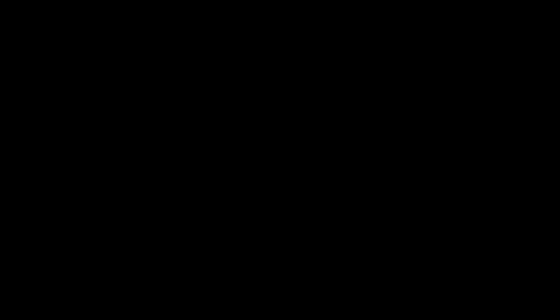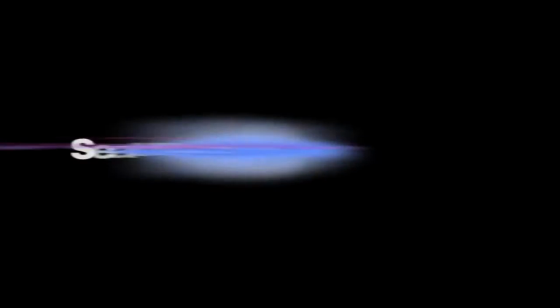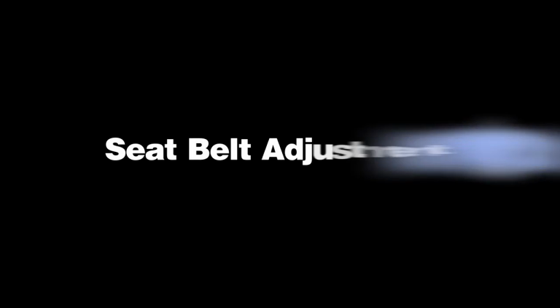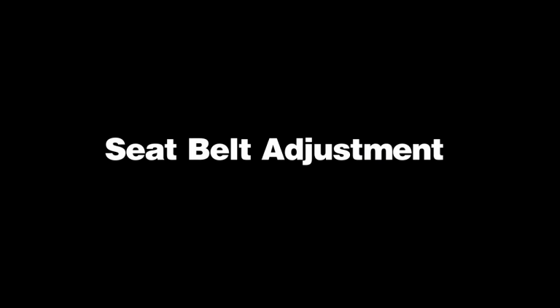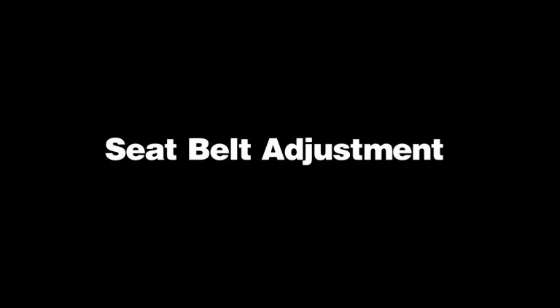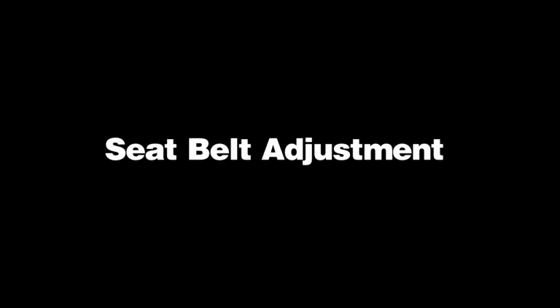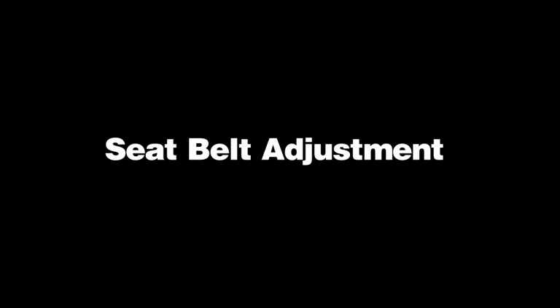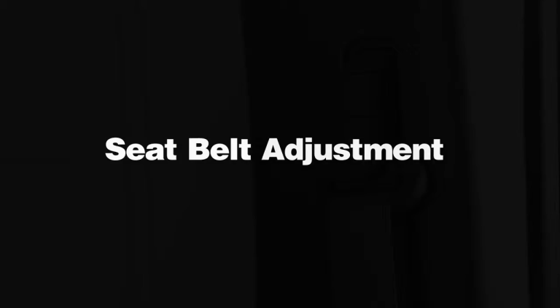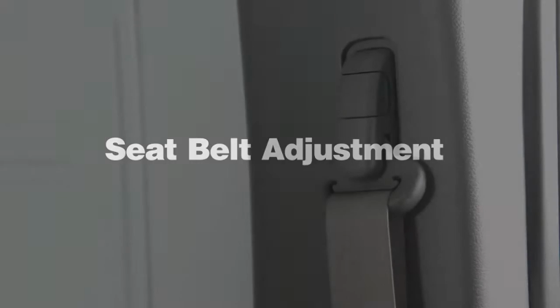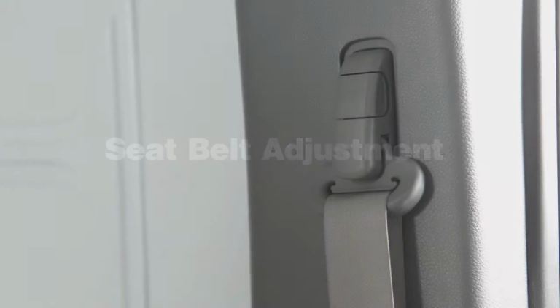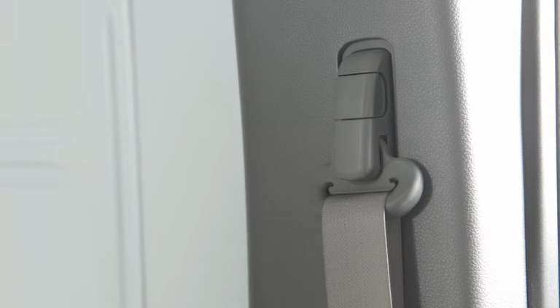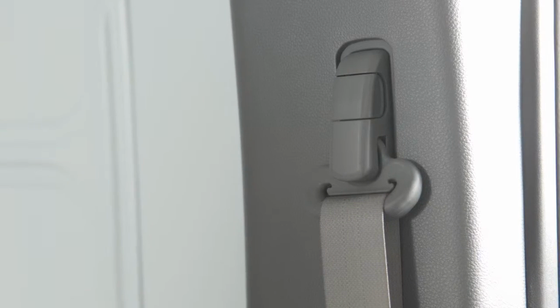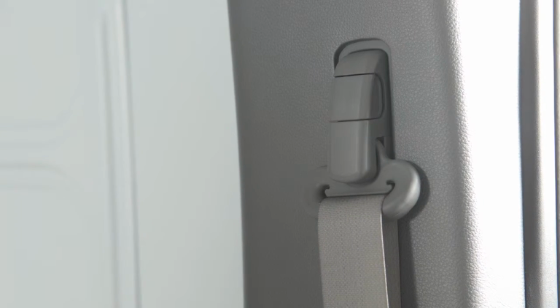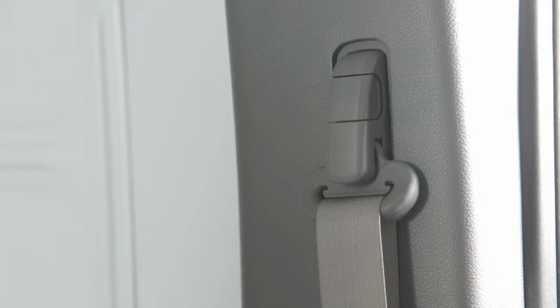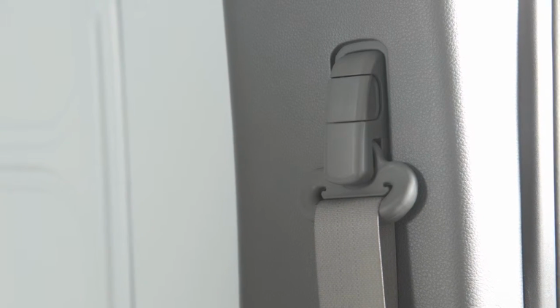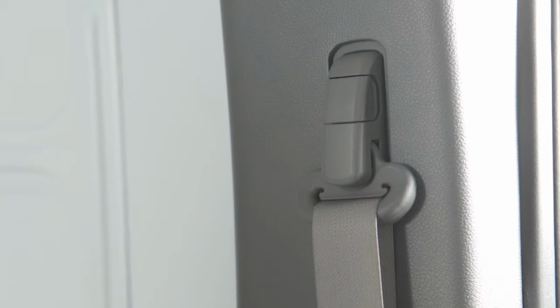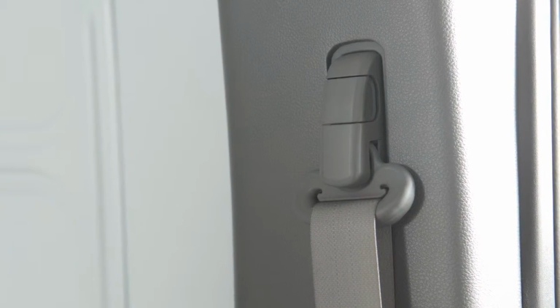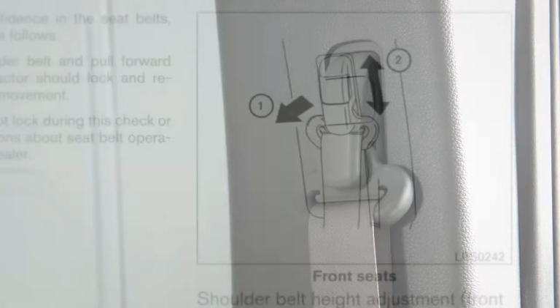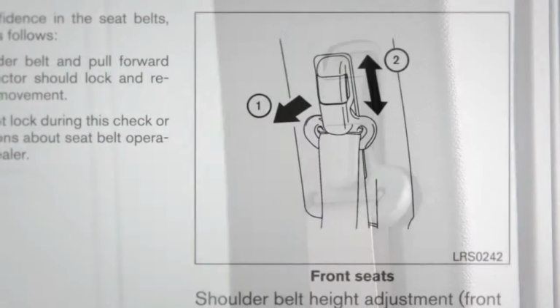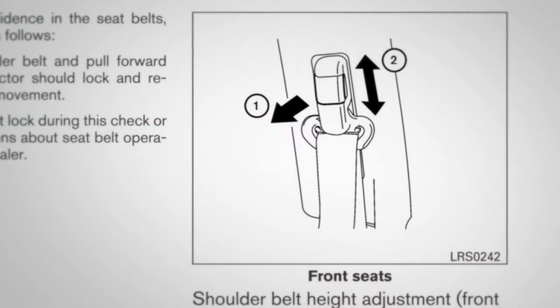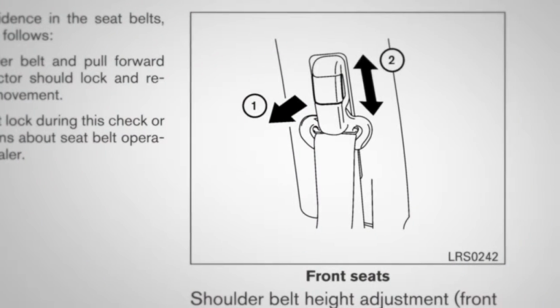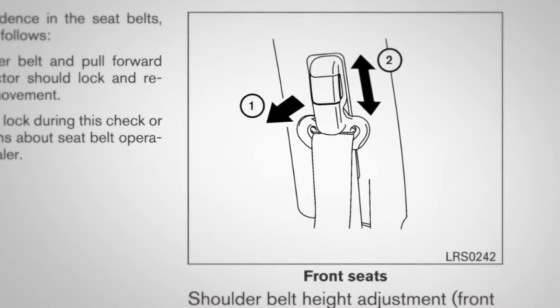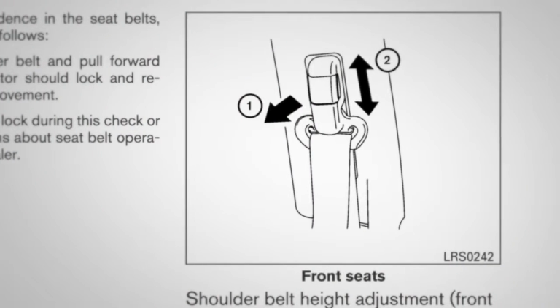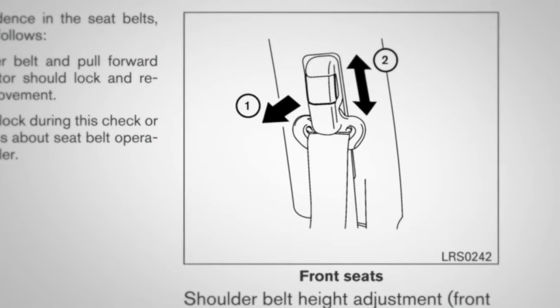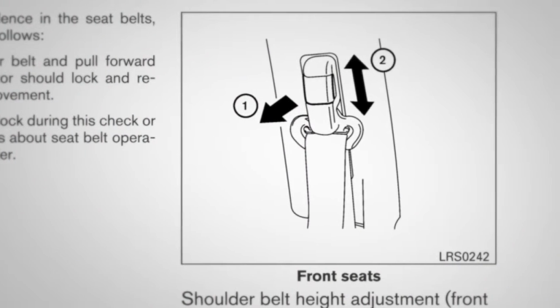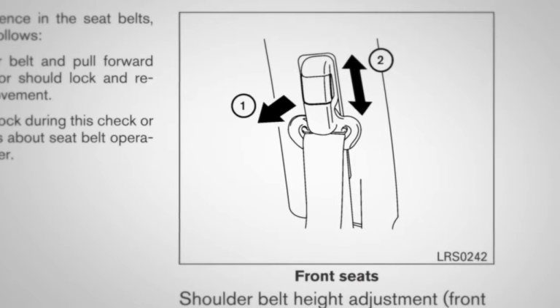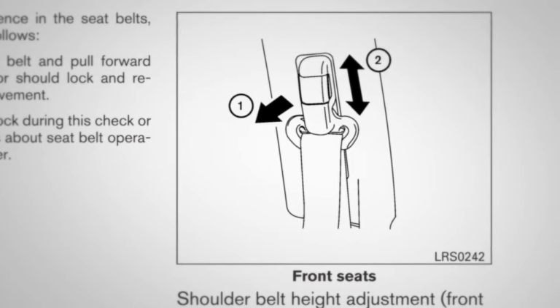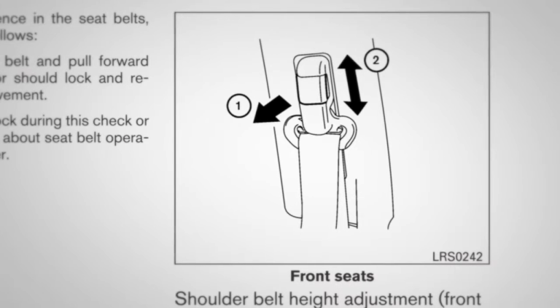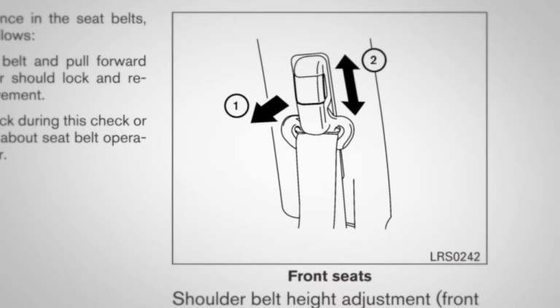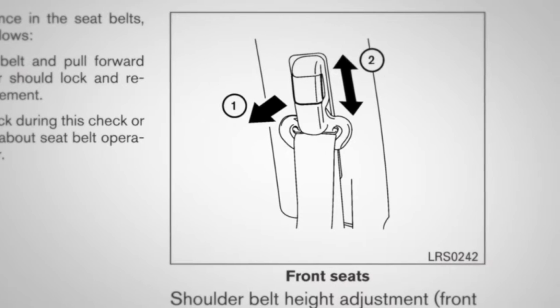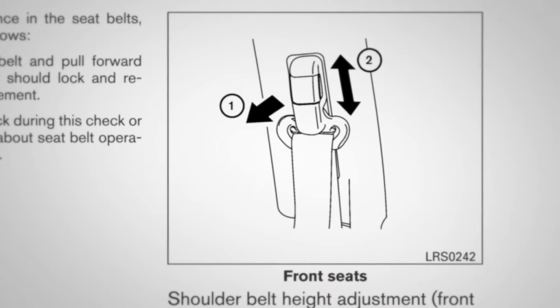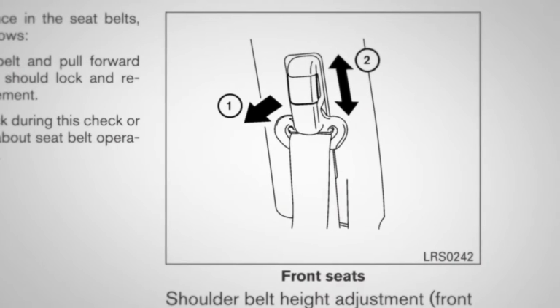Seat belt adjustment. Your seat belts can be adjusted to accommodate passengers of different heights for proper fit.